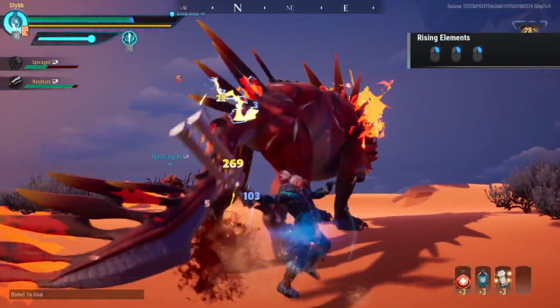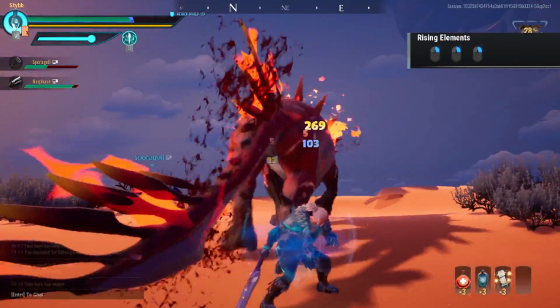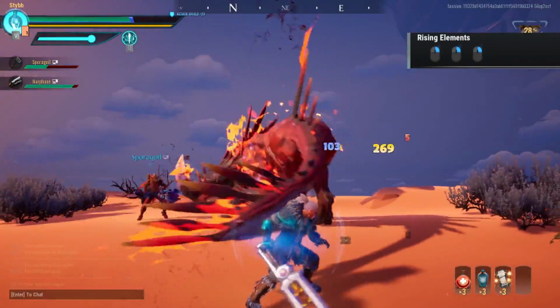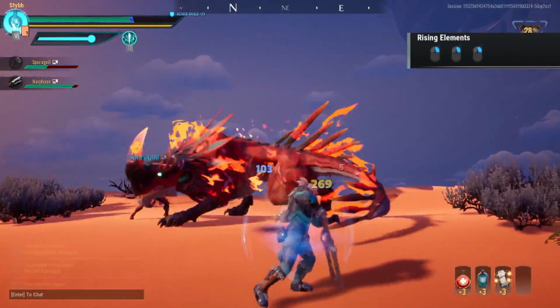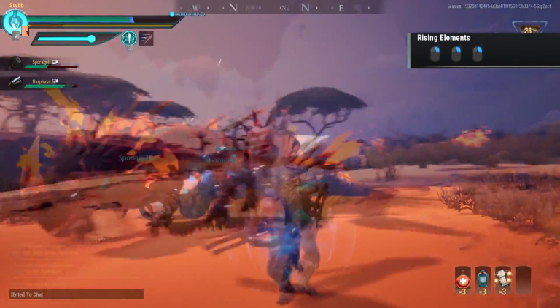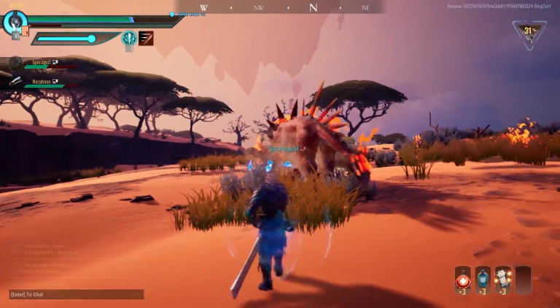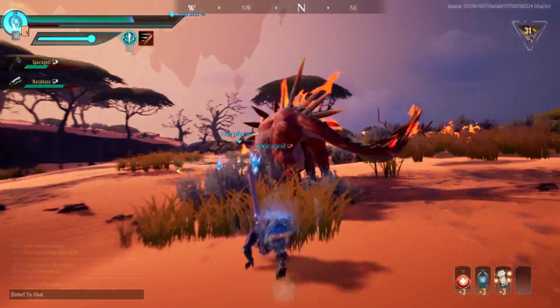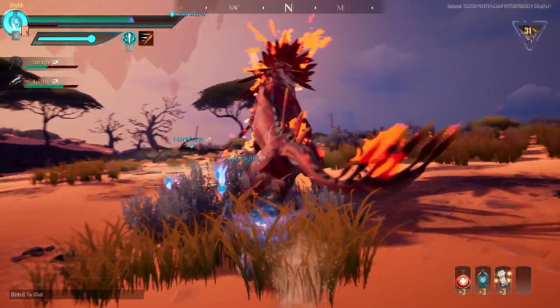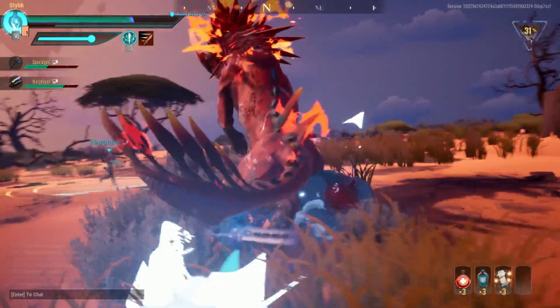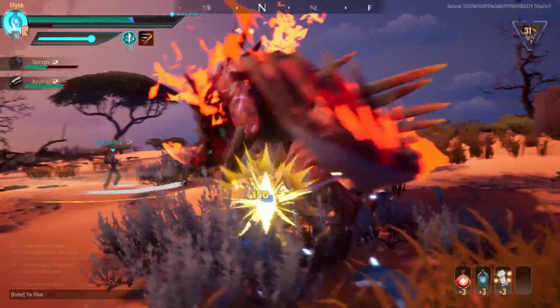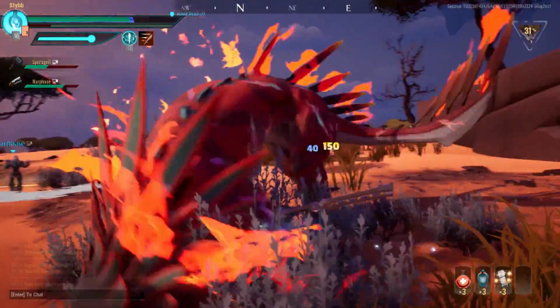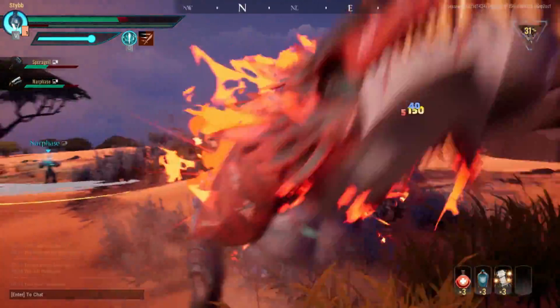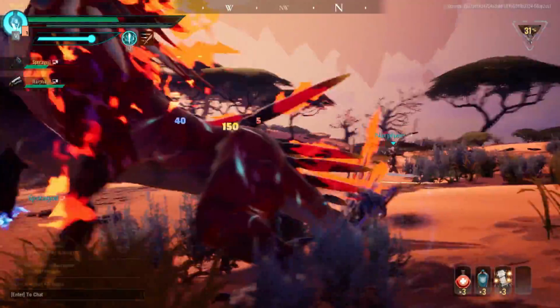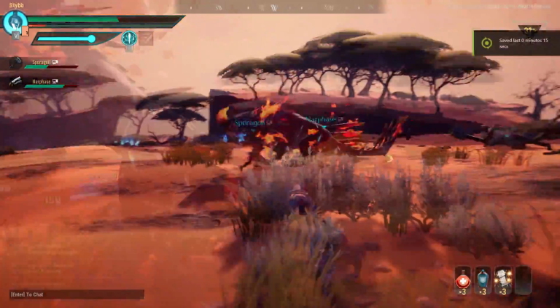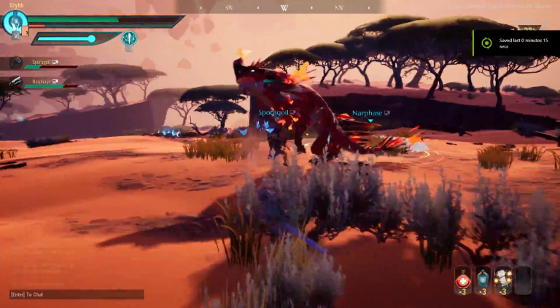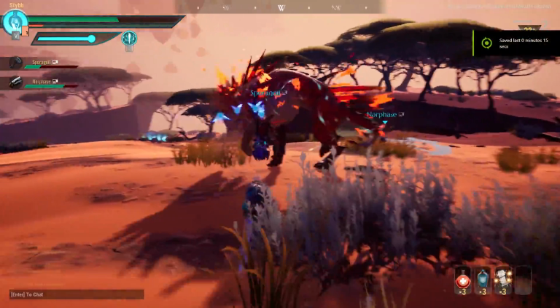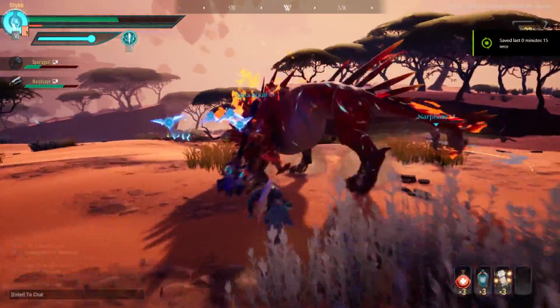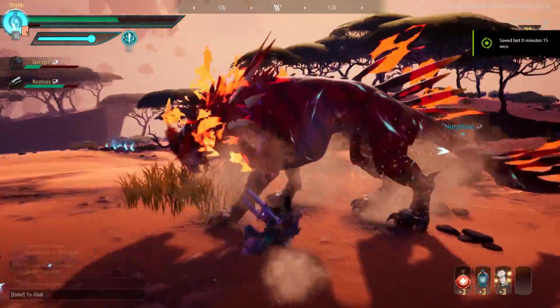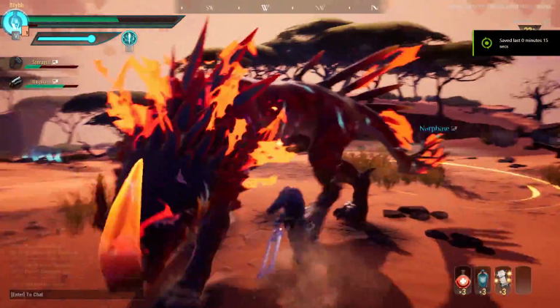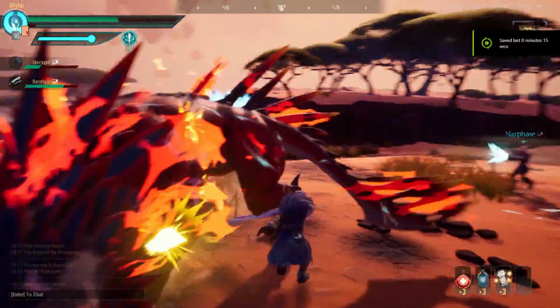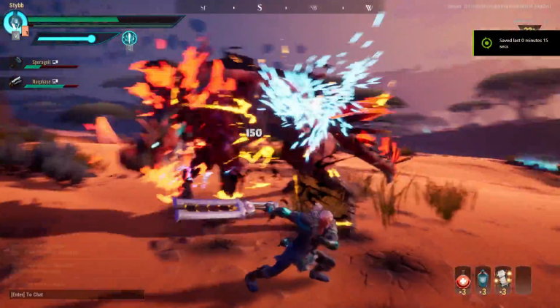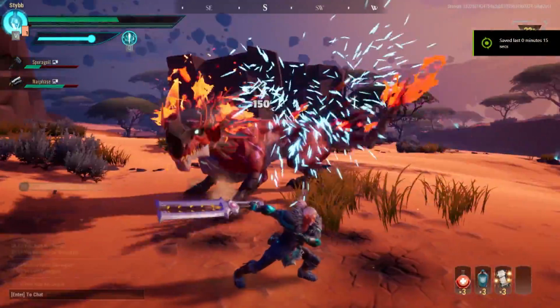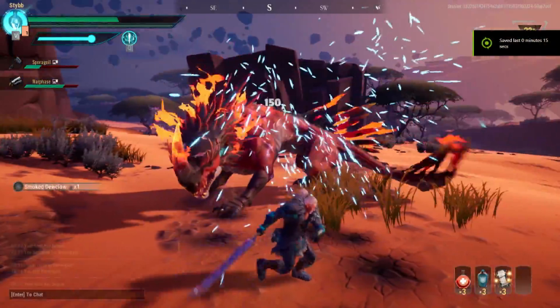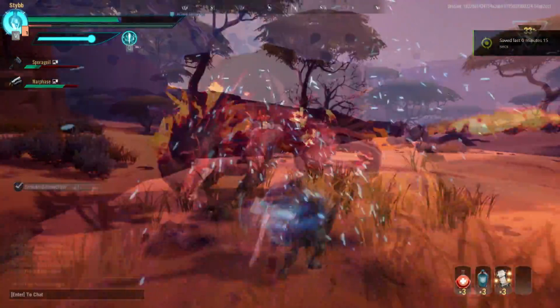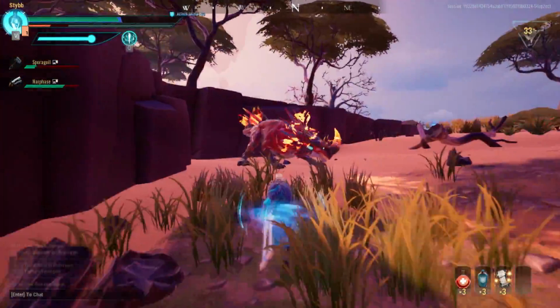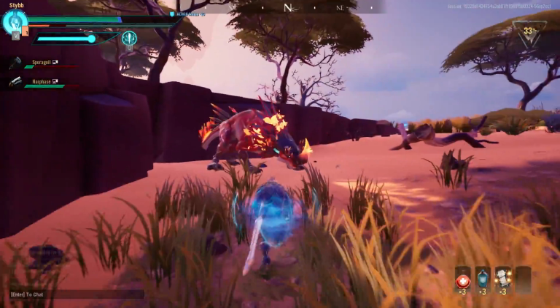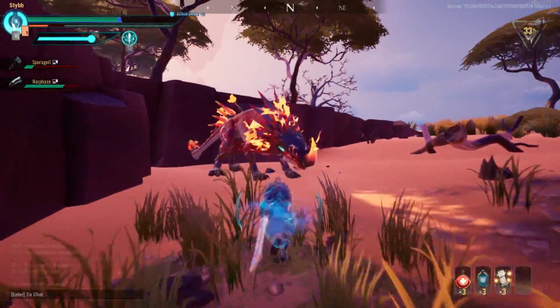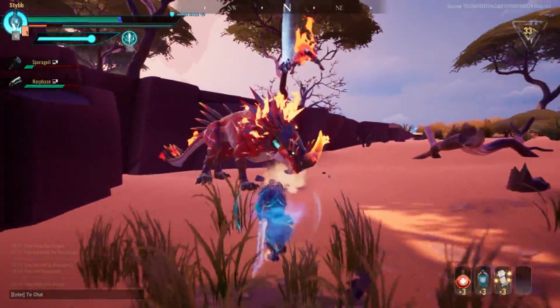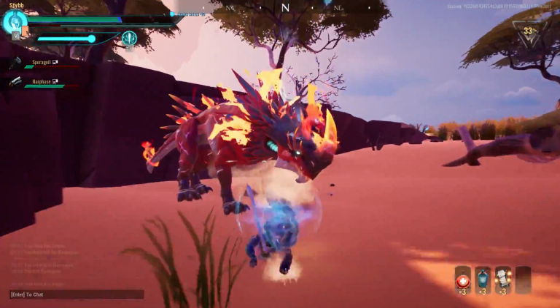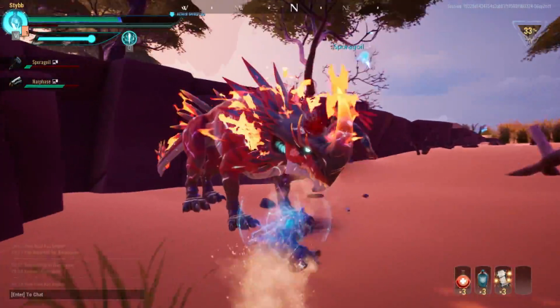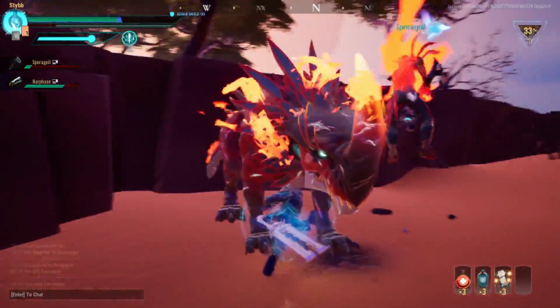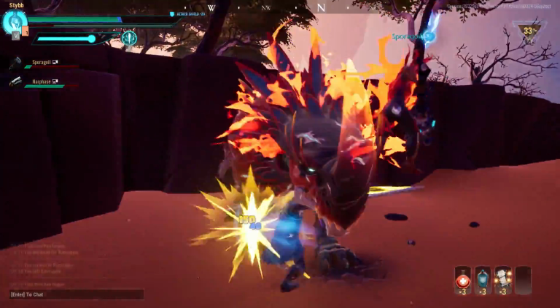In addition to these moves, you really want to be utilising the roll into a light attack to close distance to the behemoth.